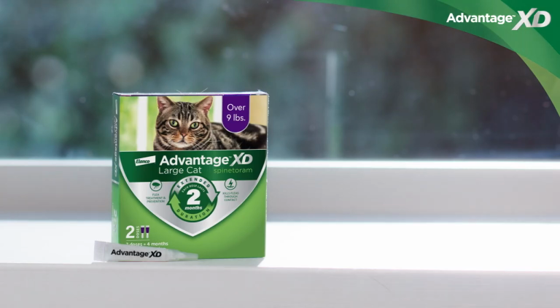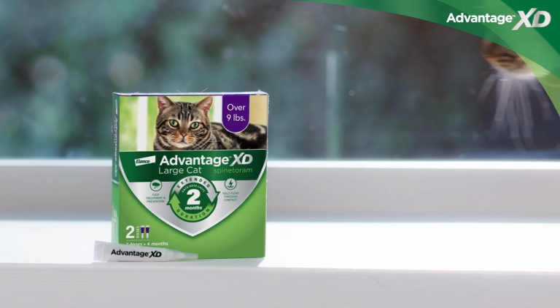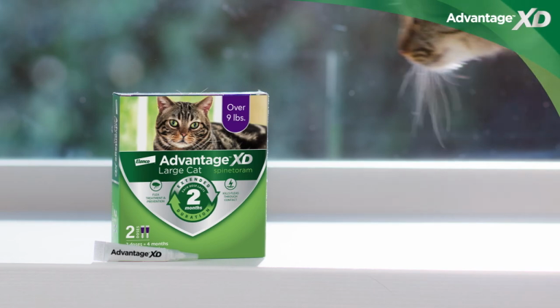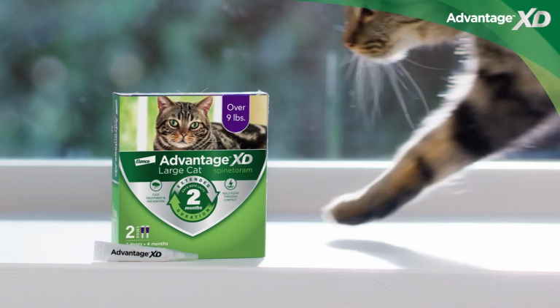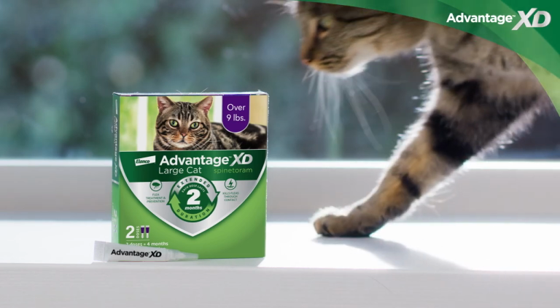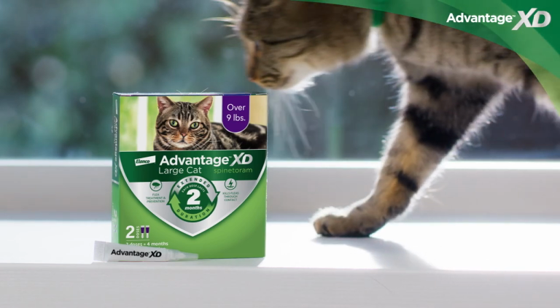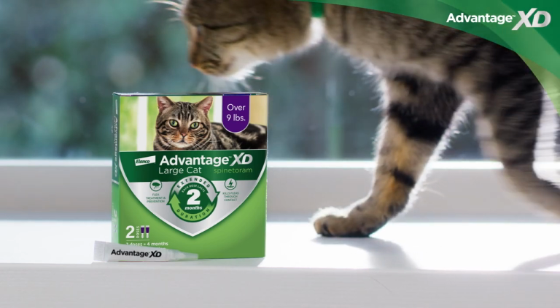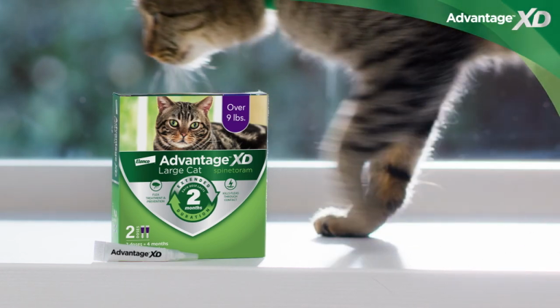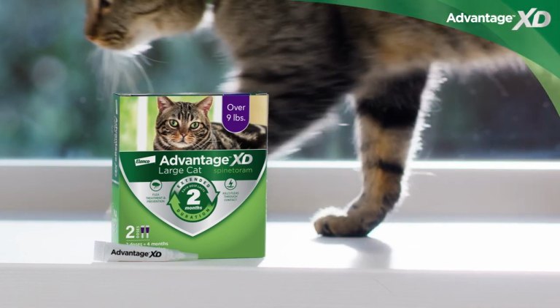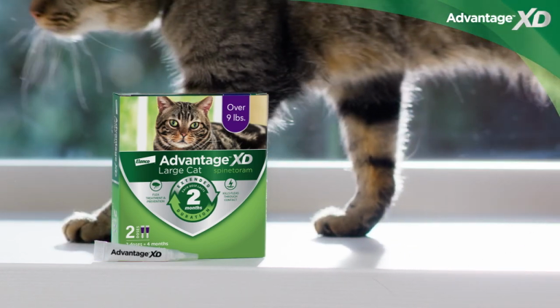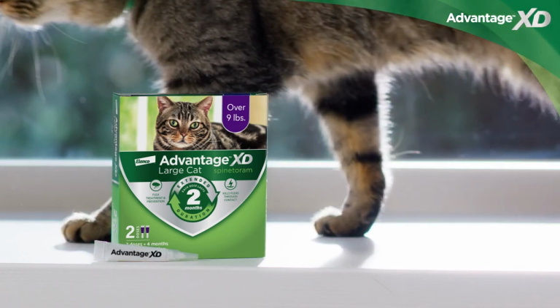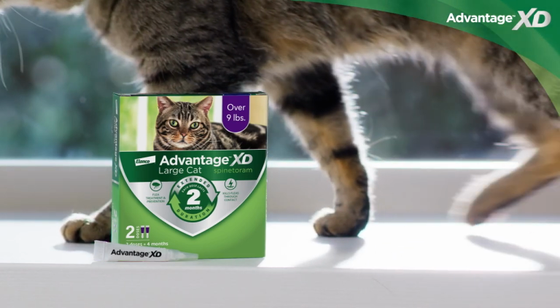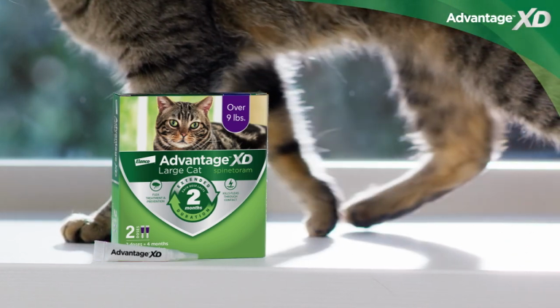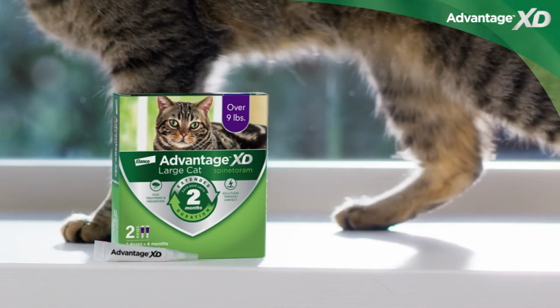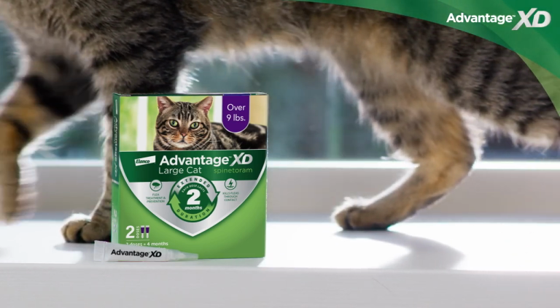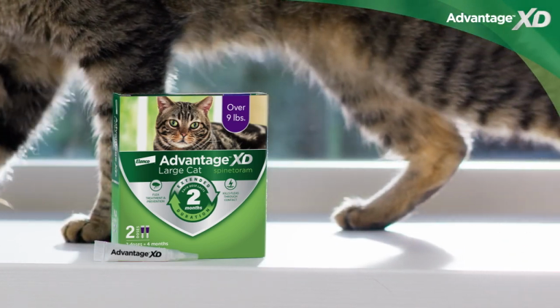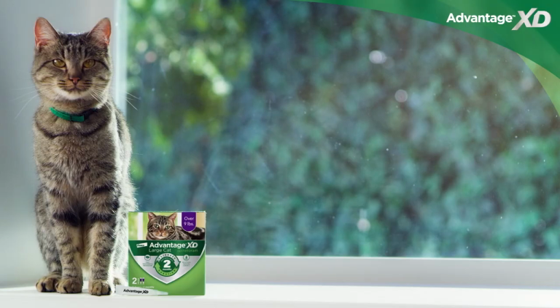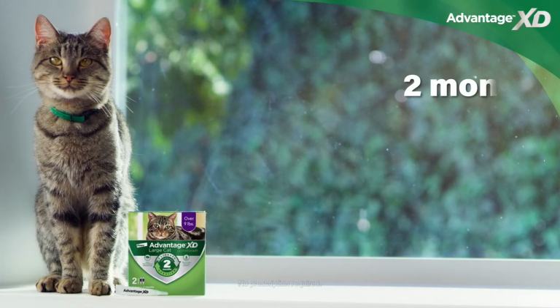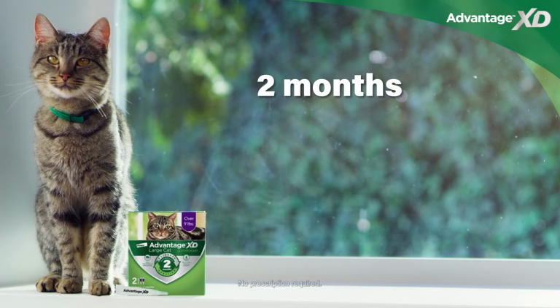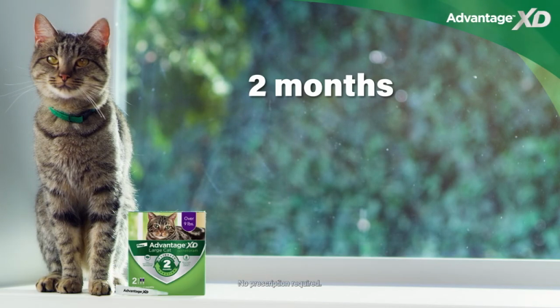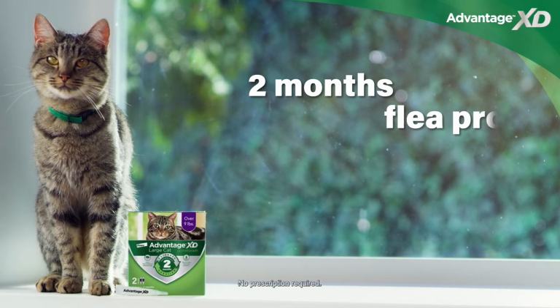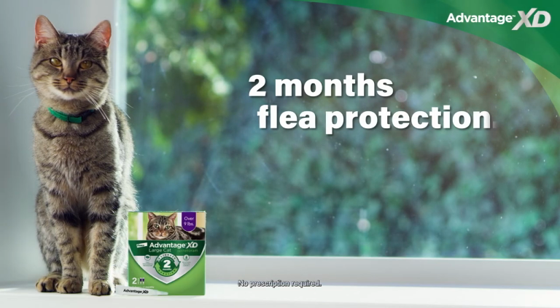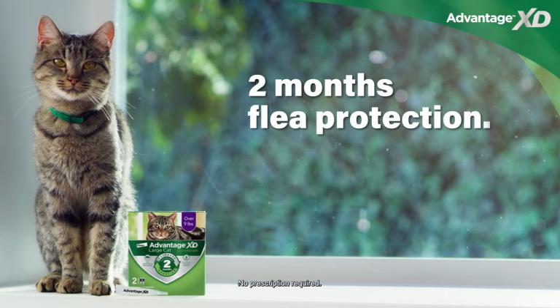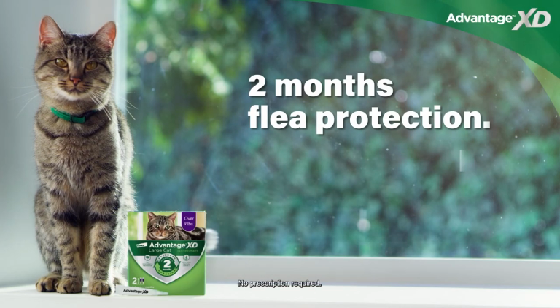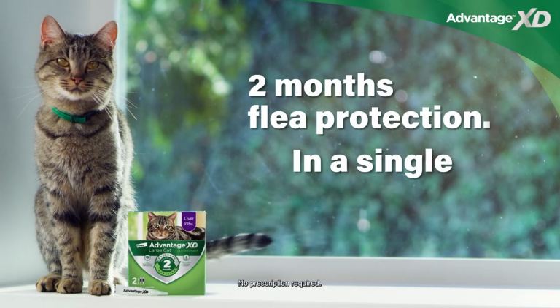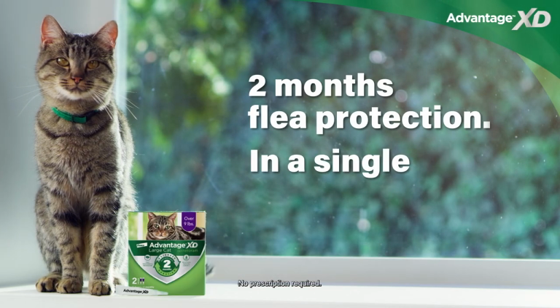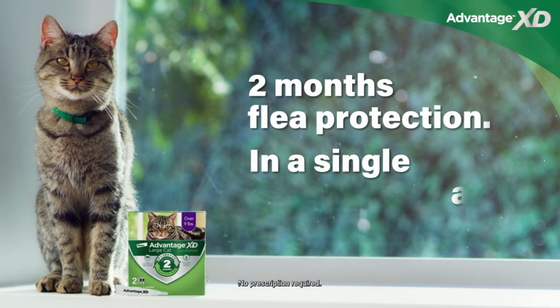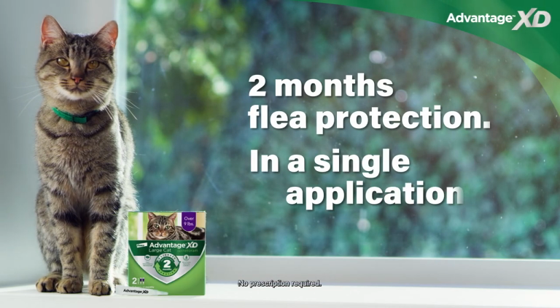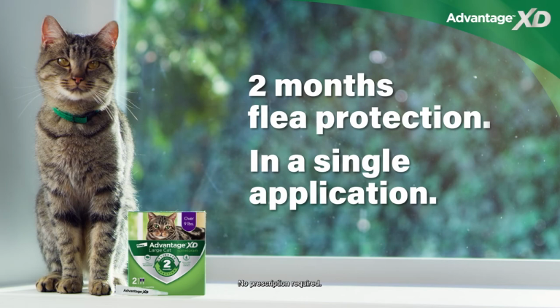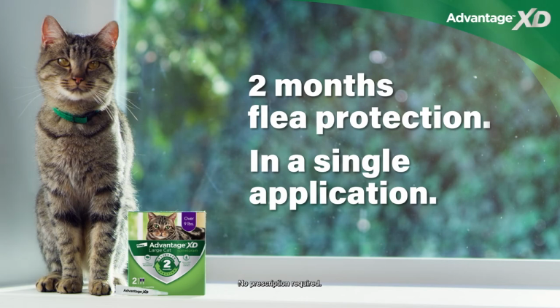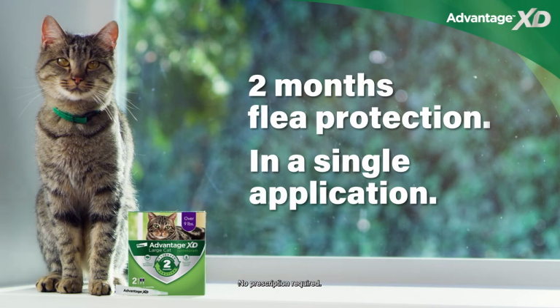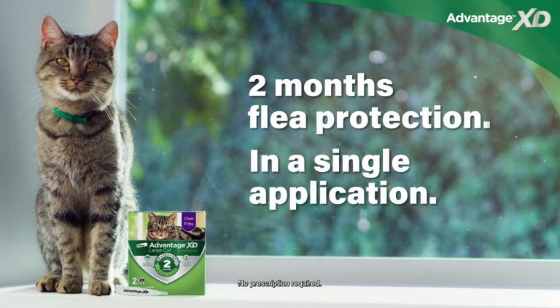Advantage XD Extended Duration provides long-lasting 2-month flea protection in a single application.